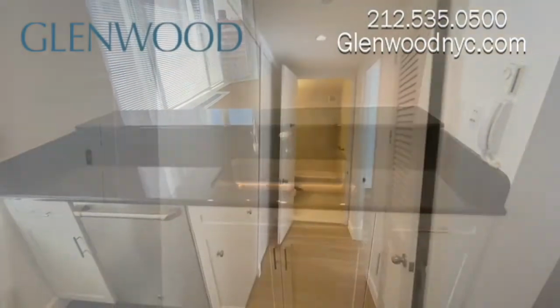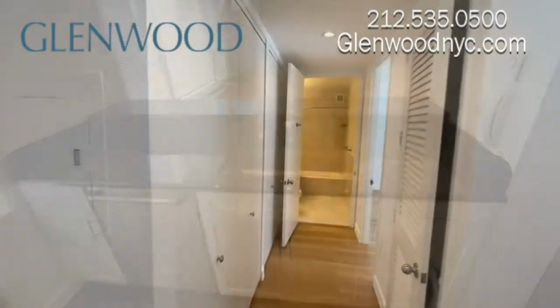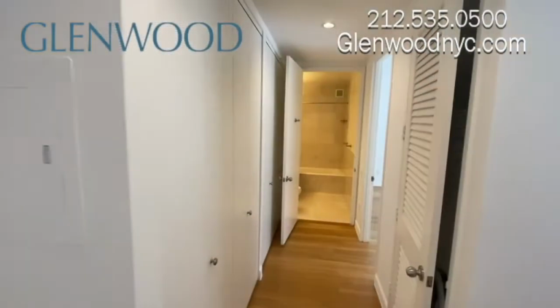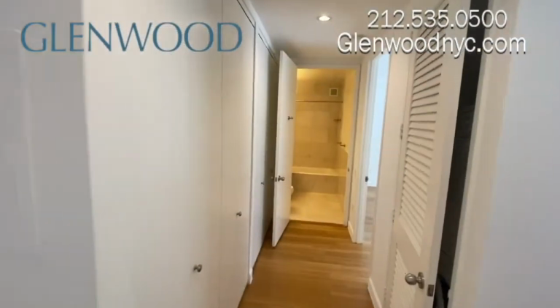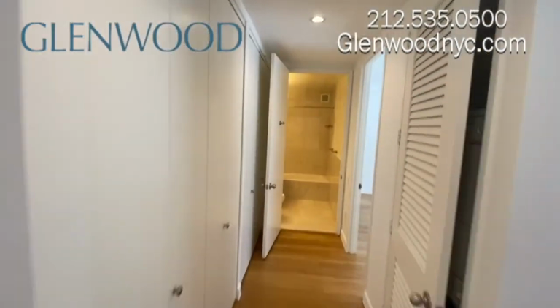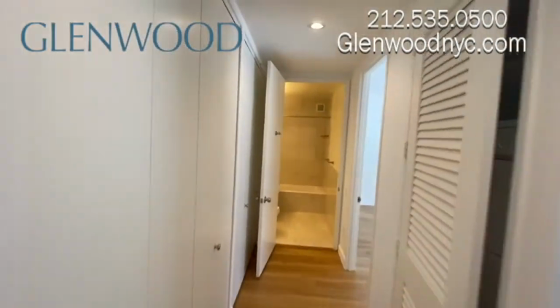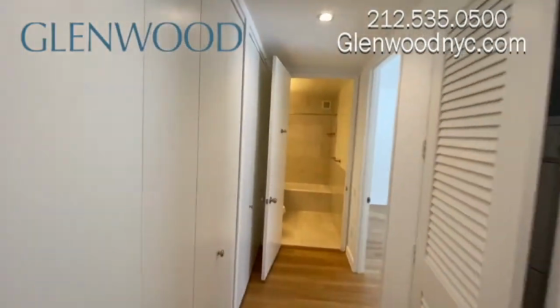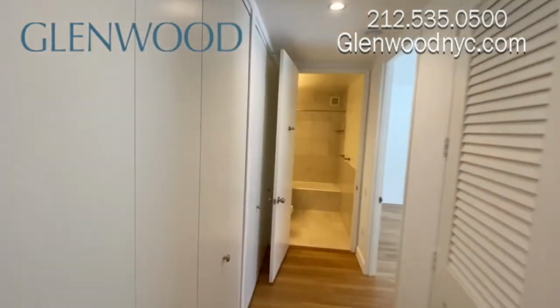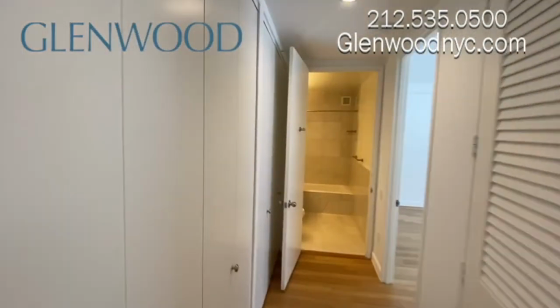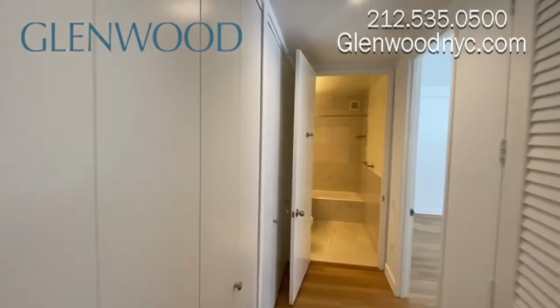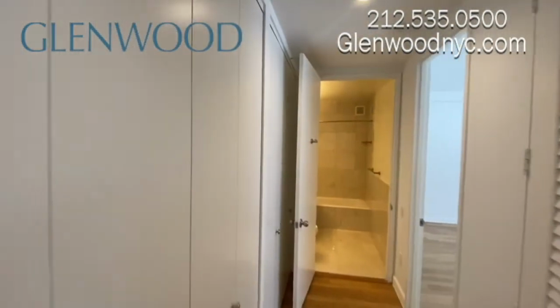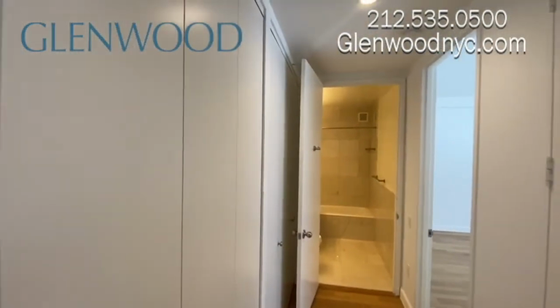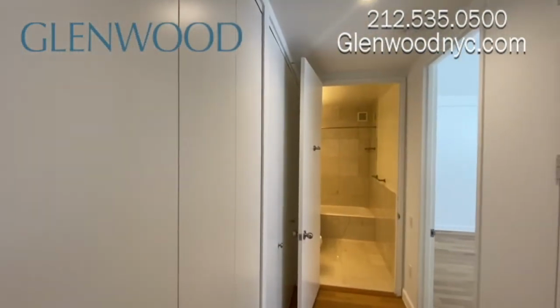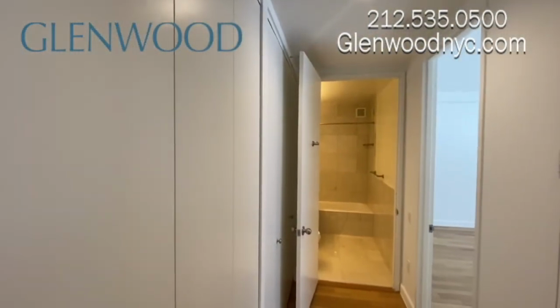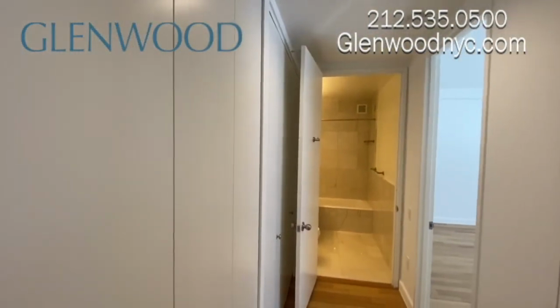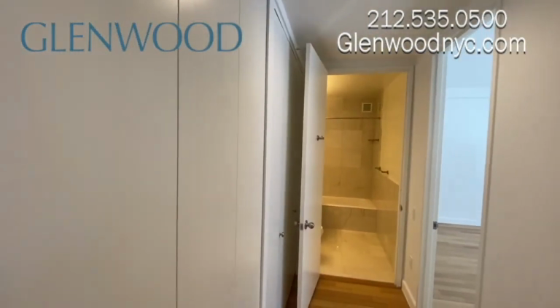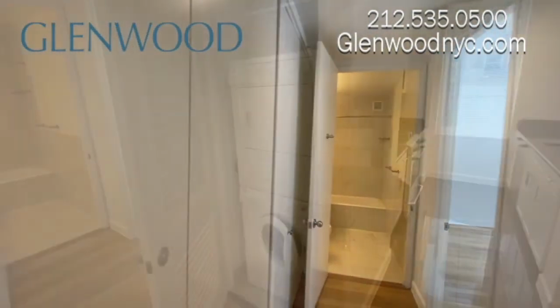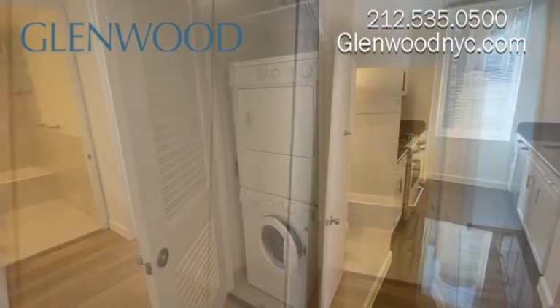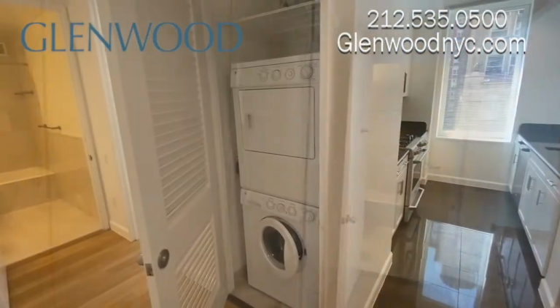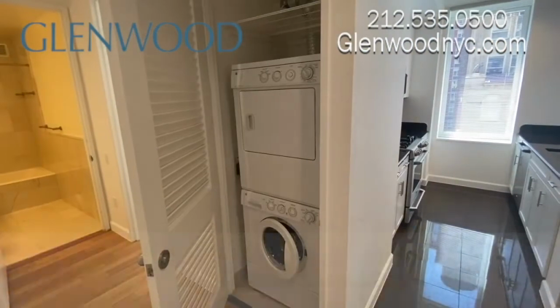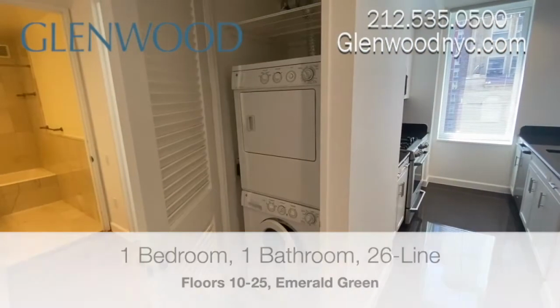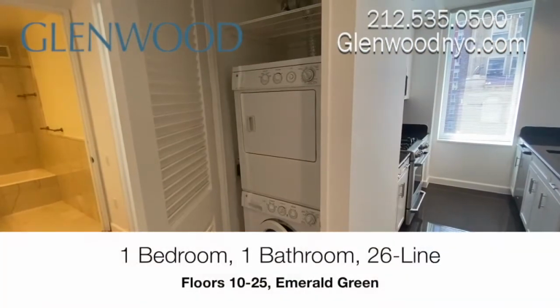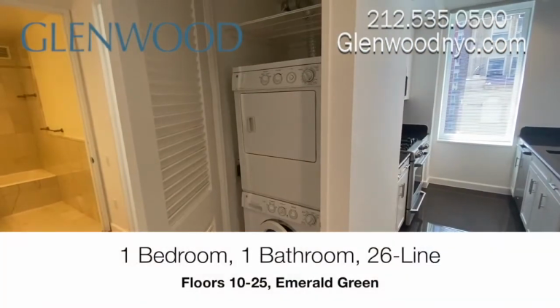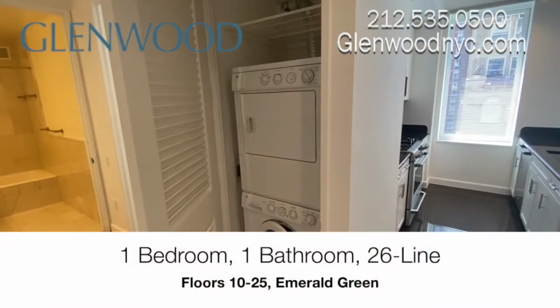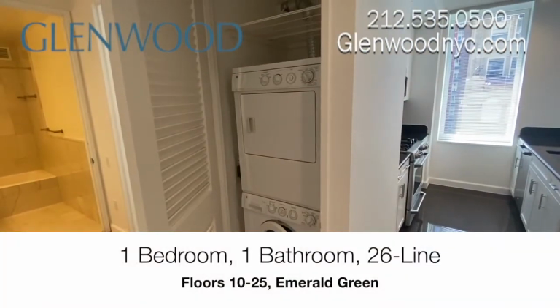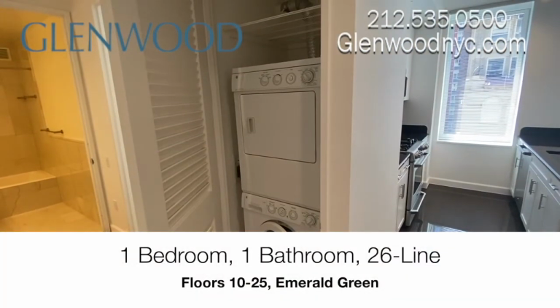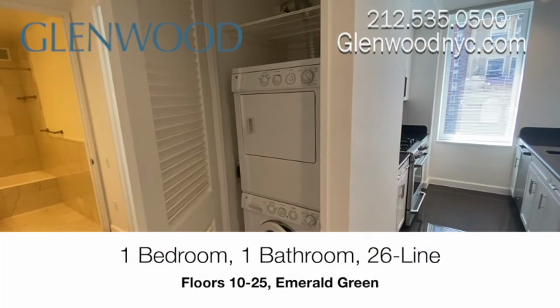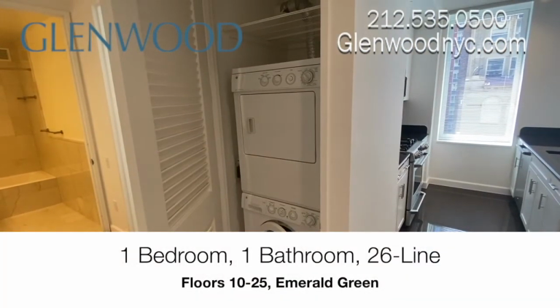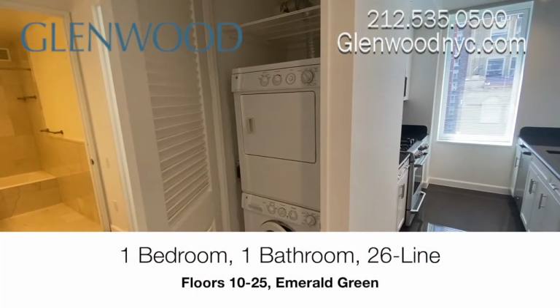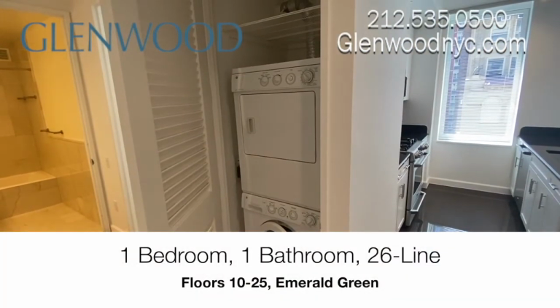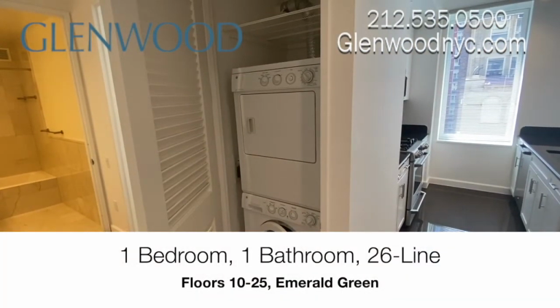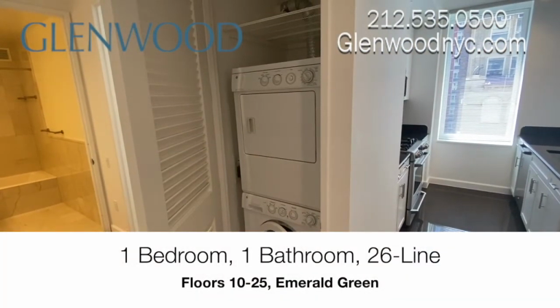There are several storage options throughout the apartment. This apartment also has a full-size washer and dryer.